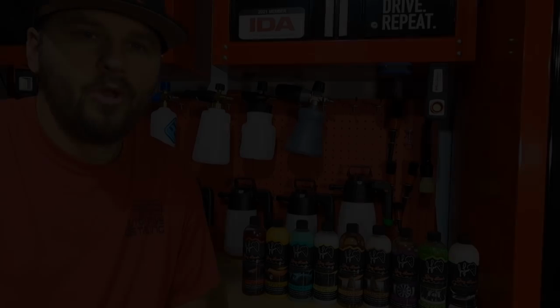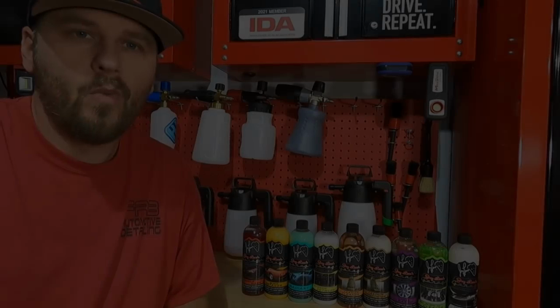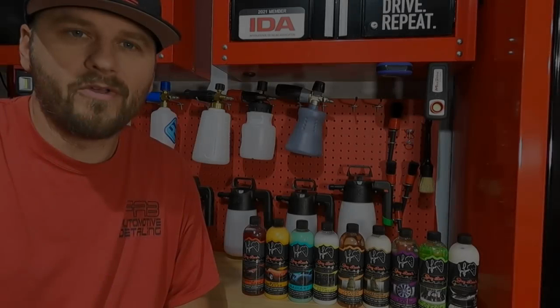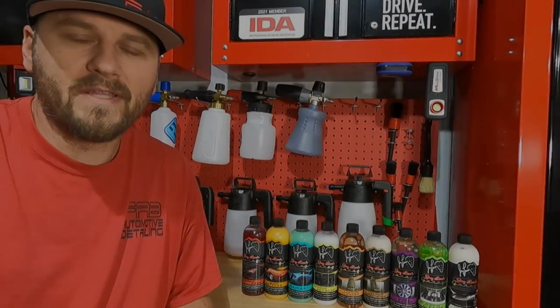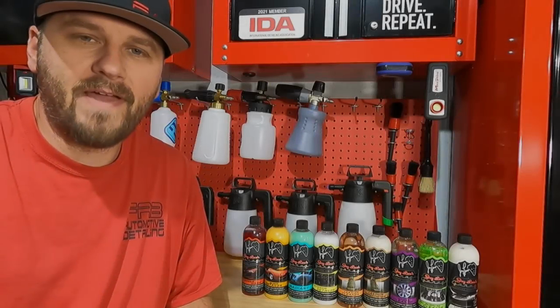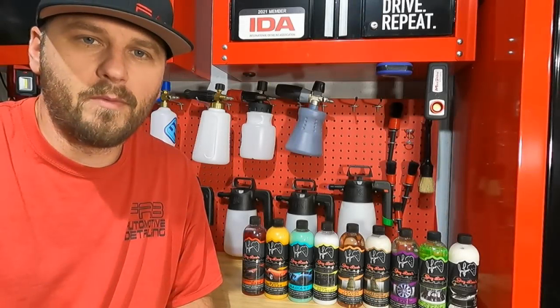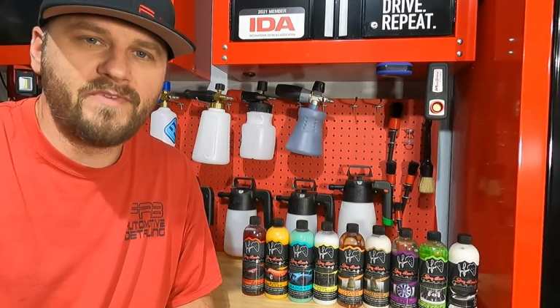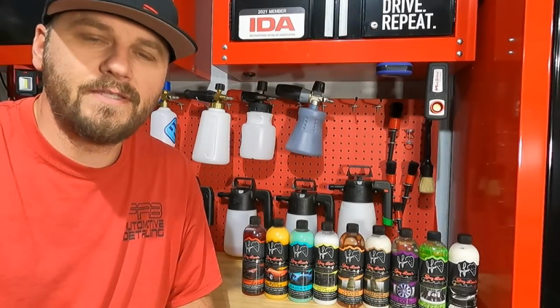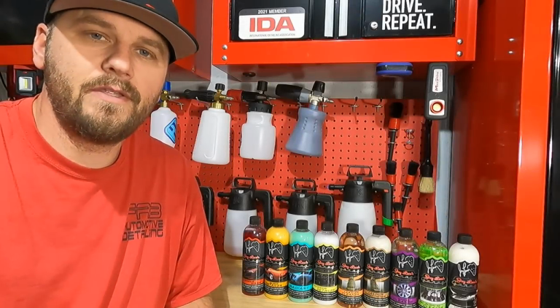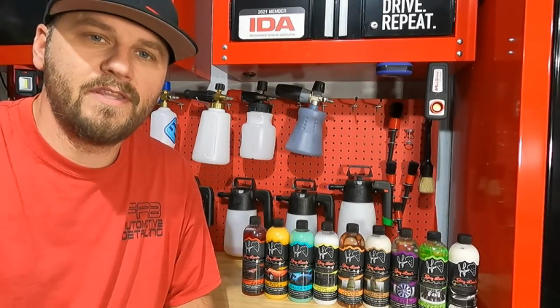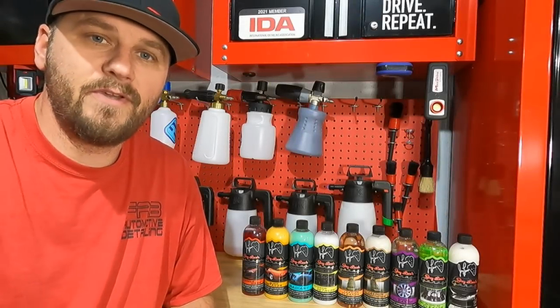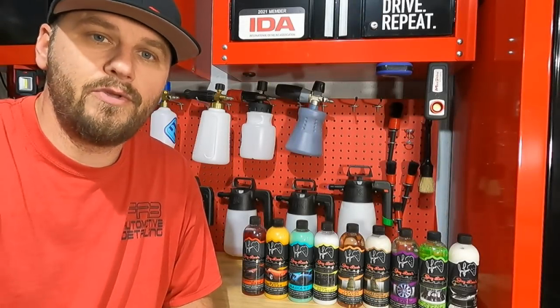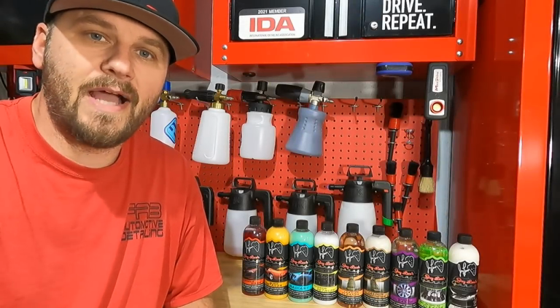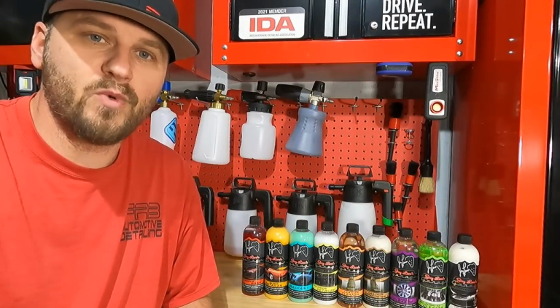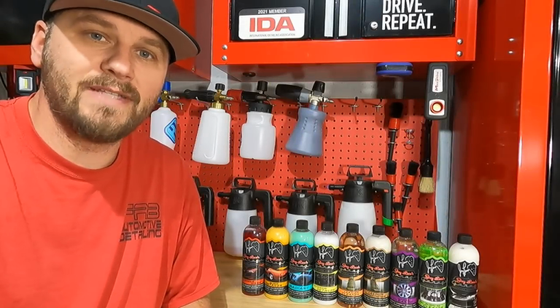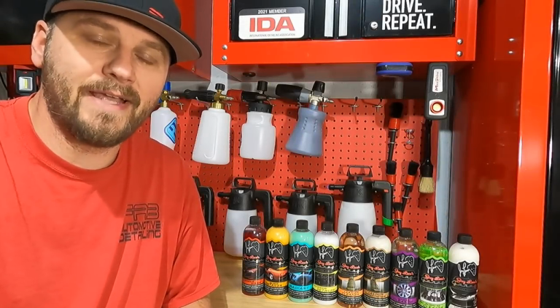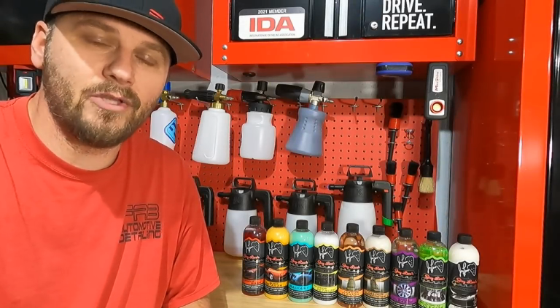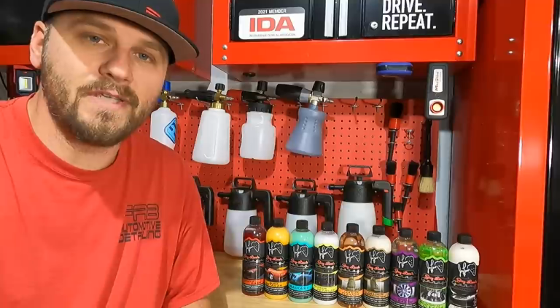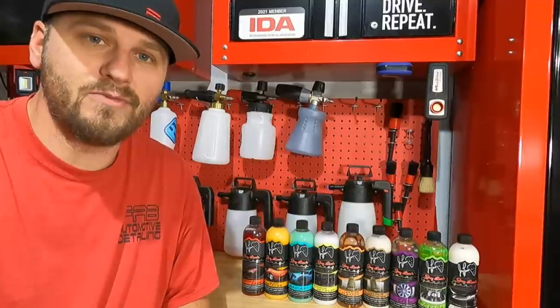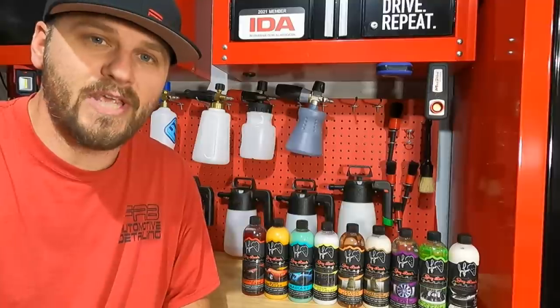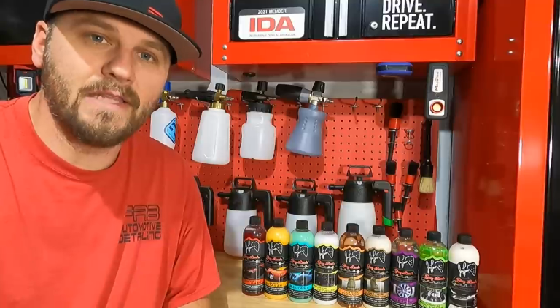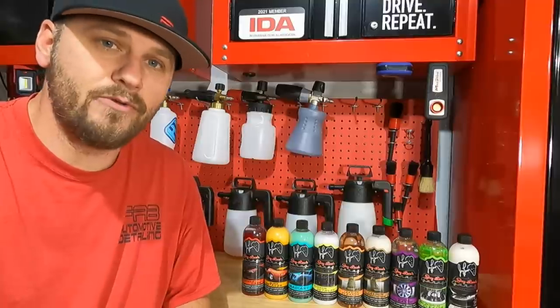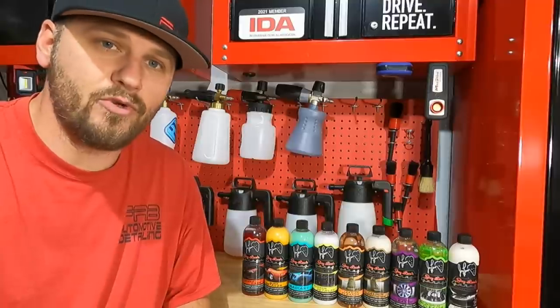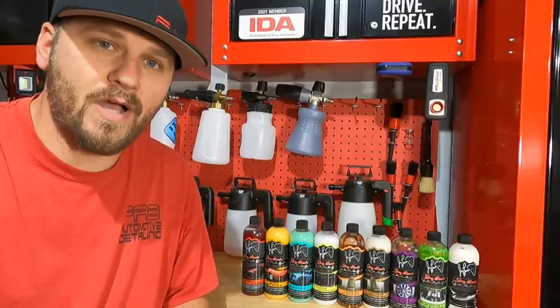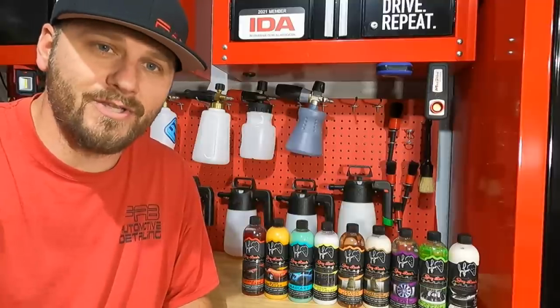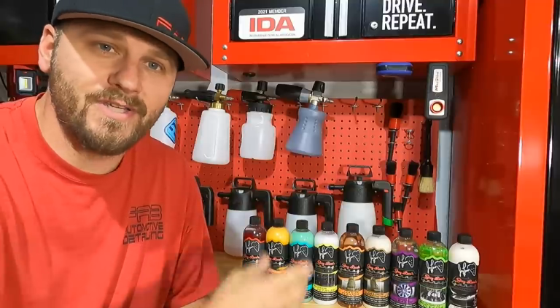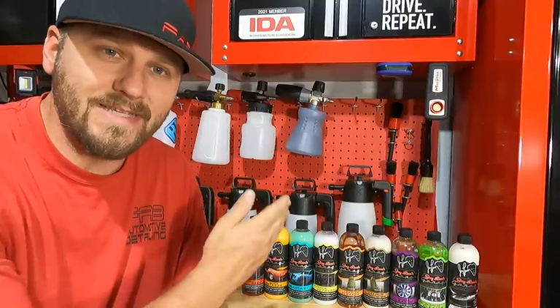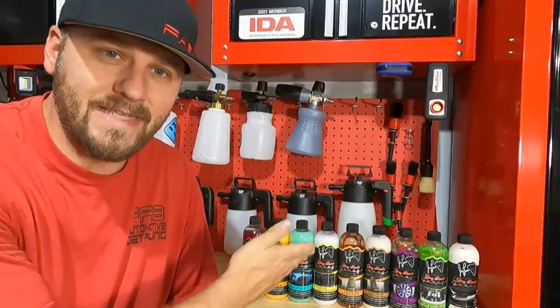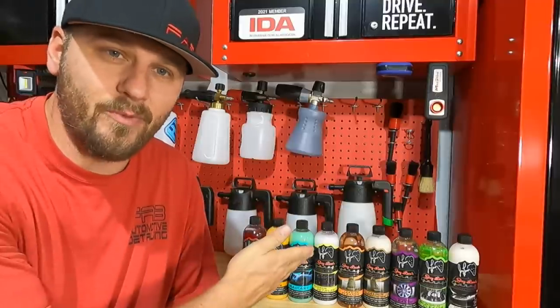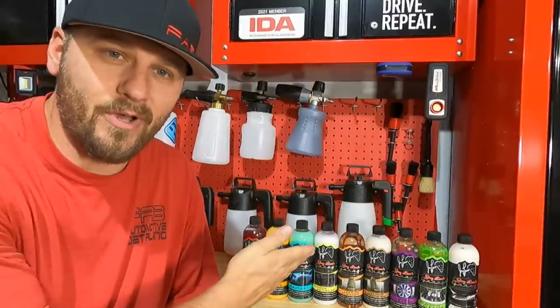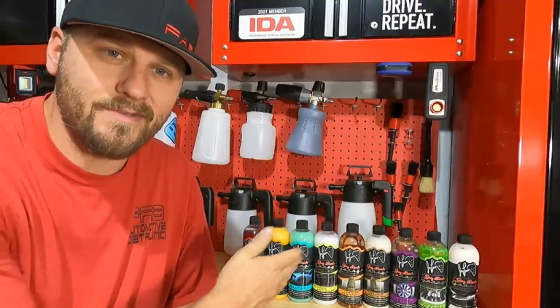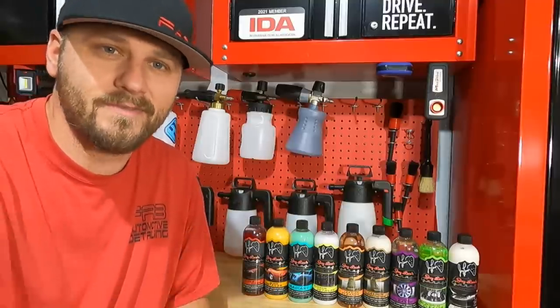Welcome back to Fab Otomo Detailing. In this video we're gonna take a look at some Jay Leno's Garage detailing products.